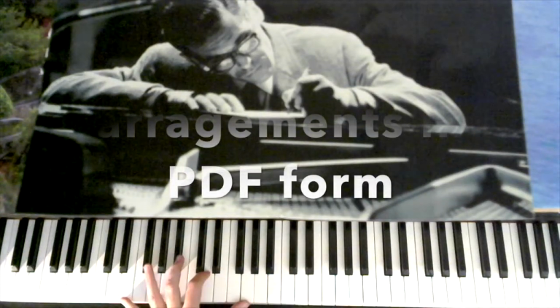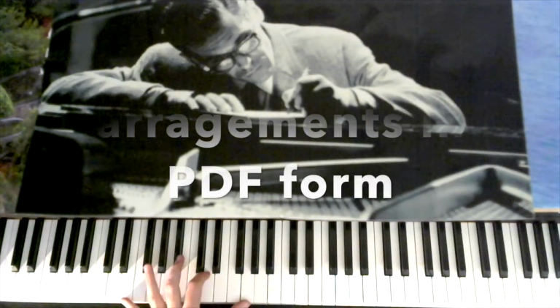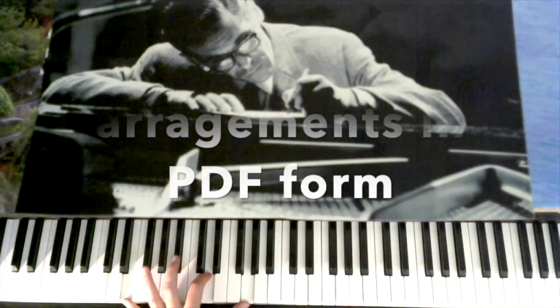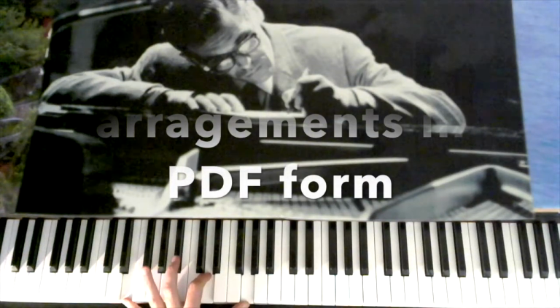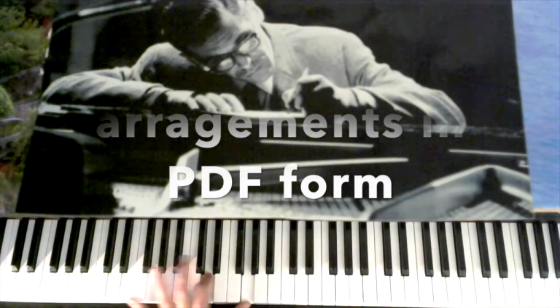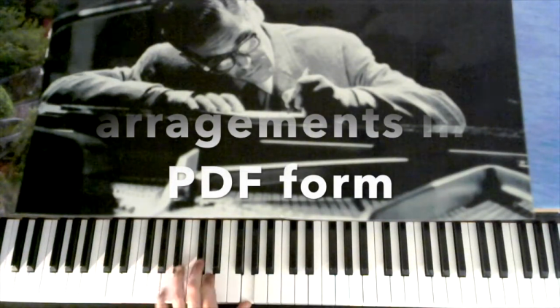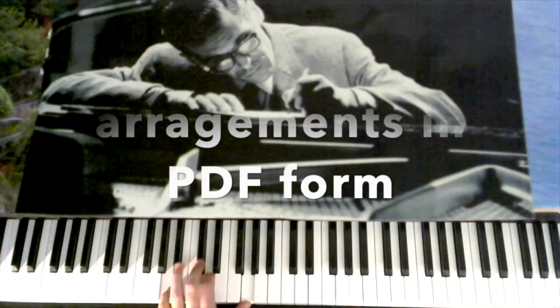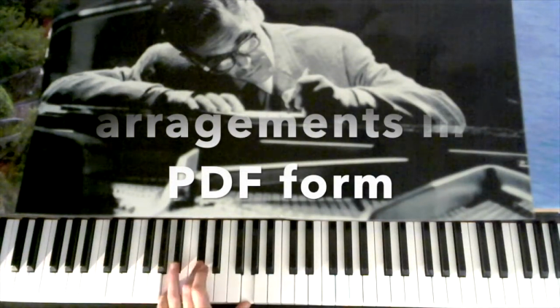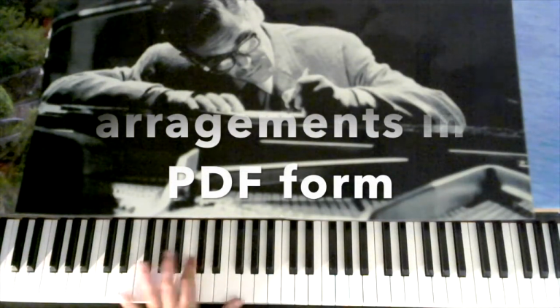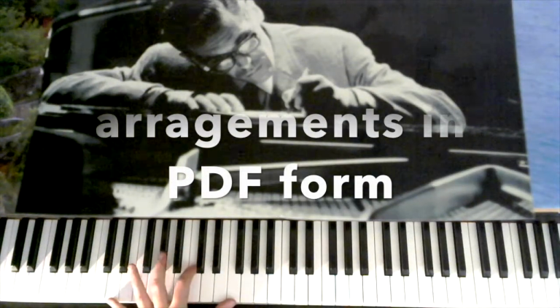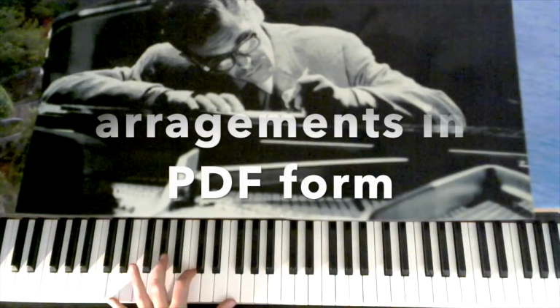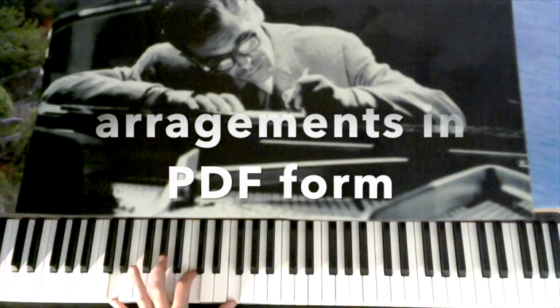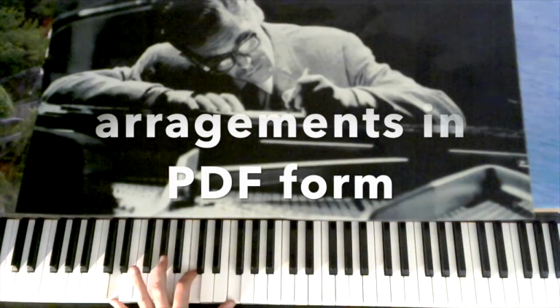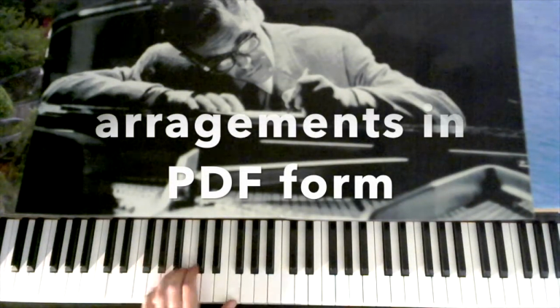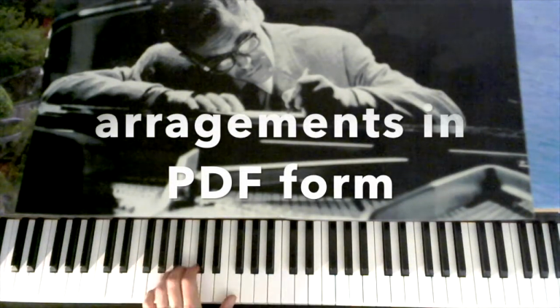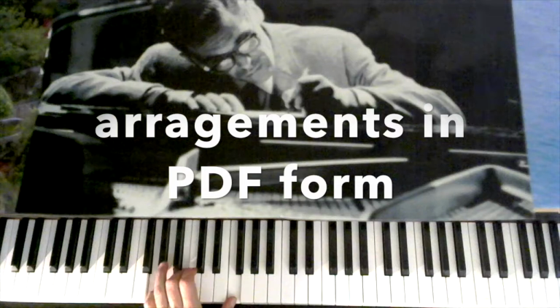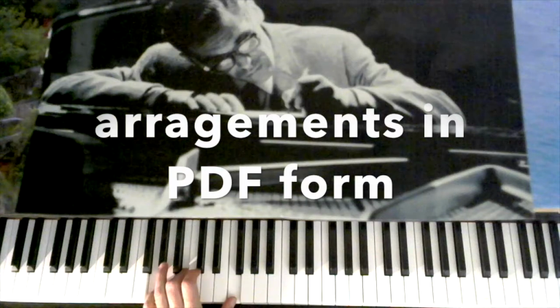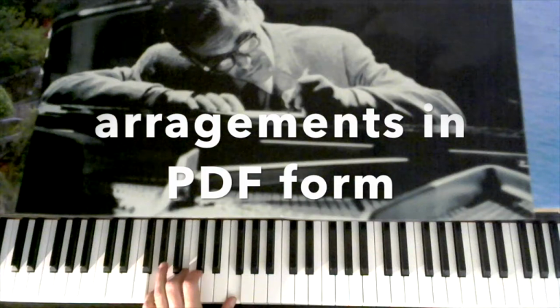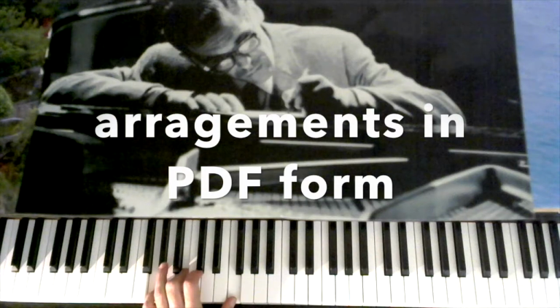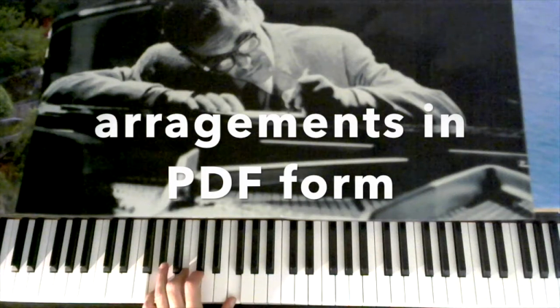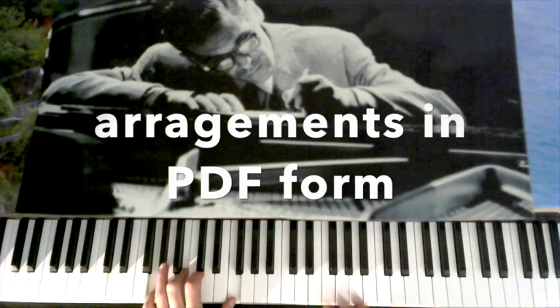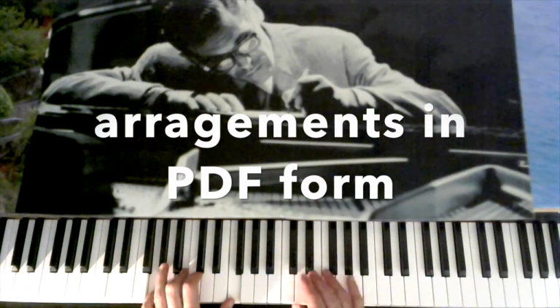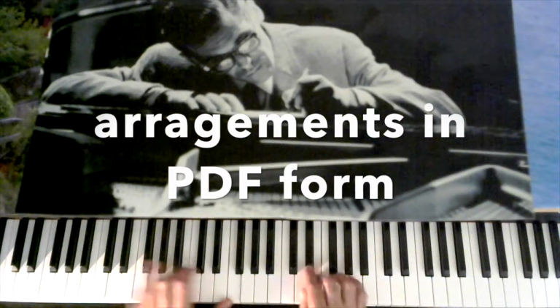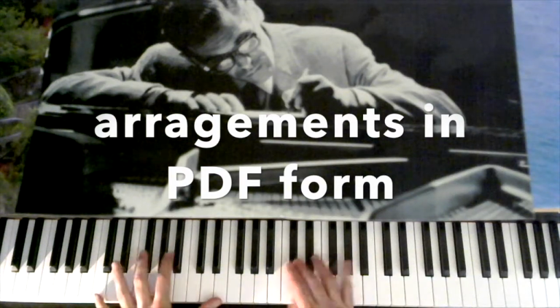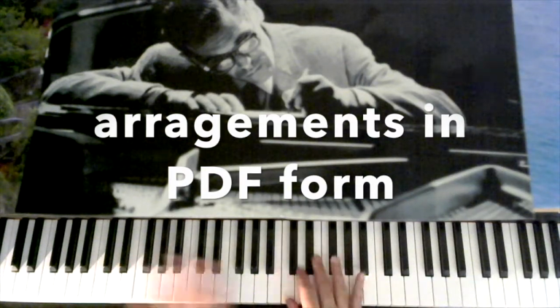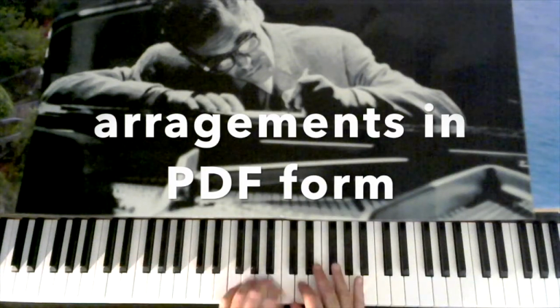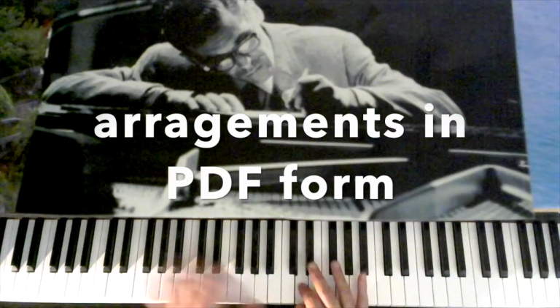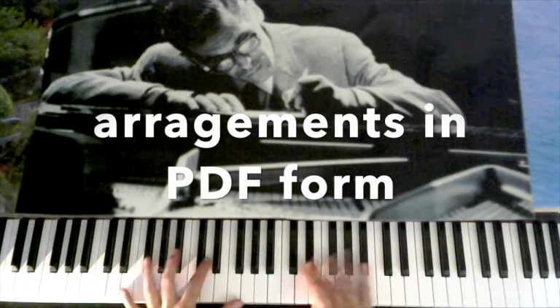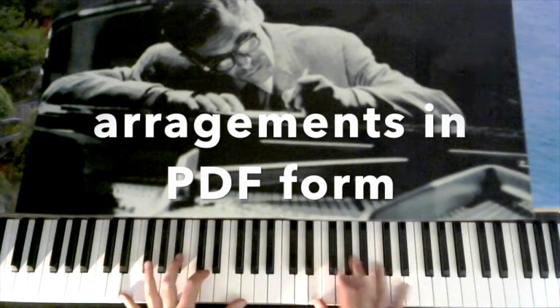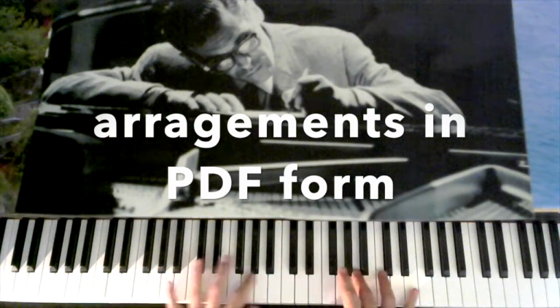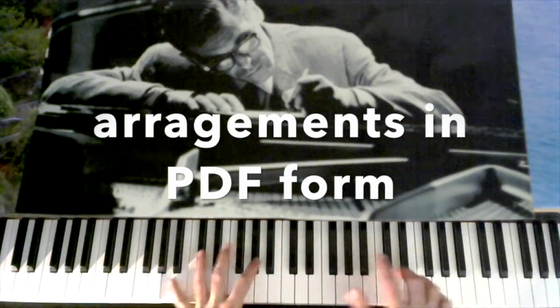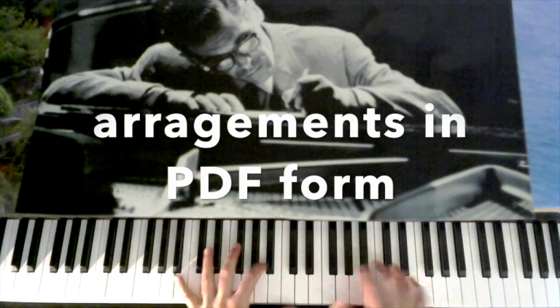So watch this pattern: 3, 6, 2, 5. Same thing.